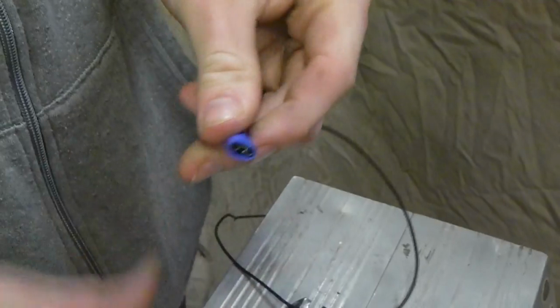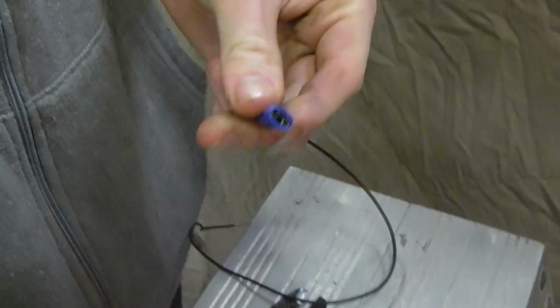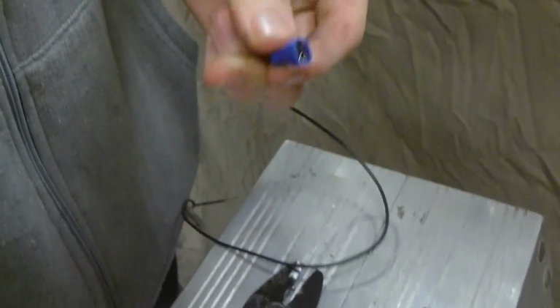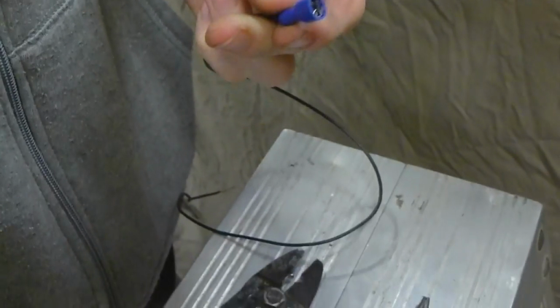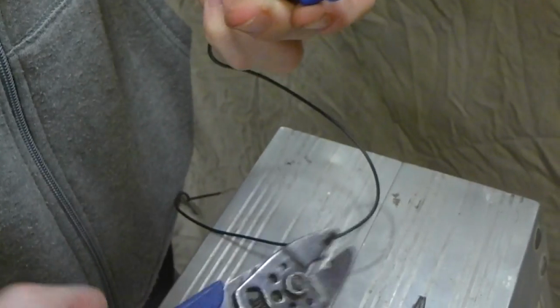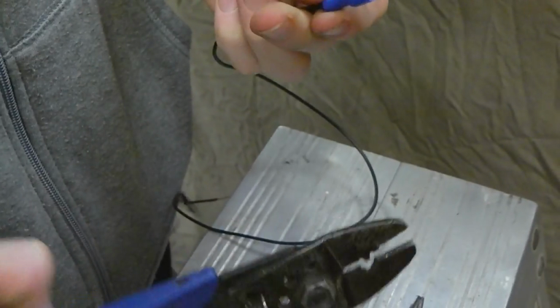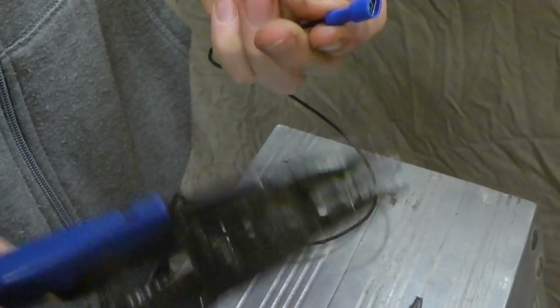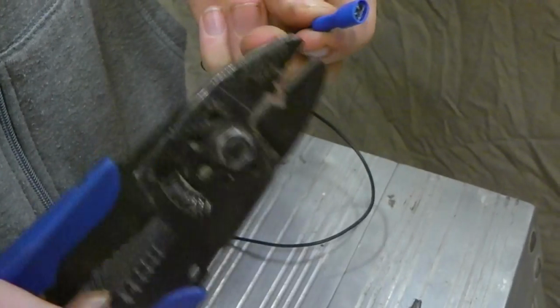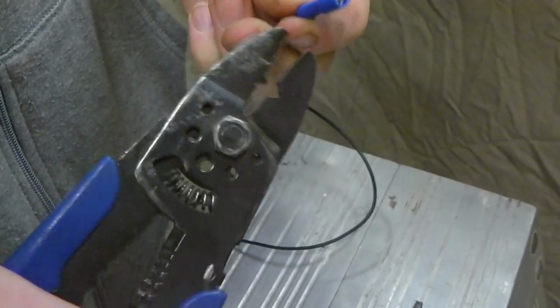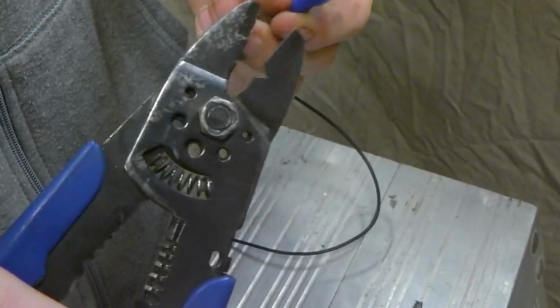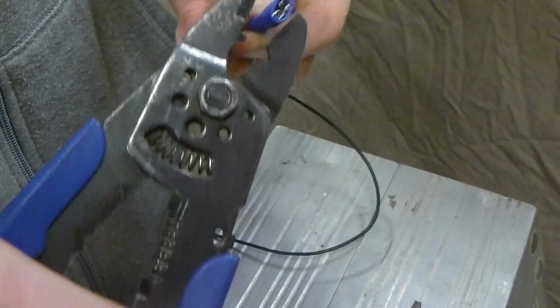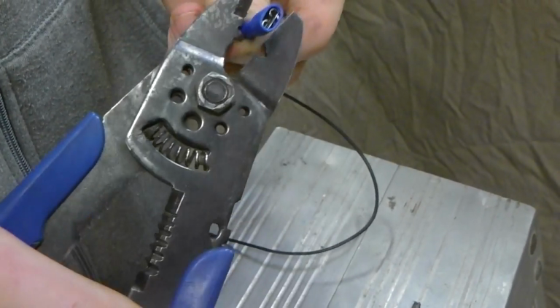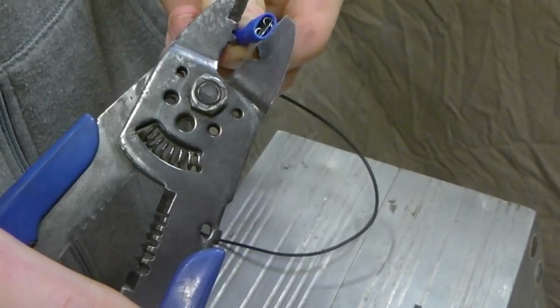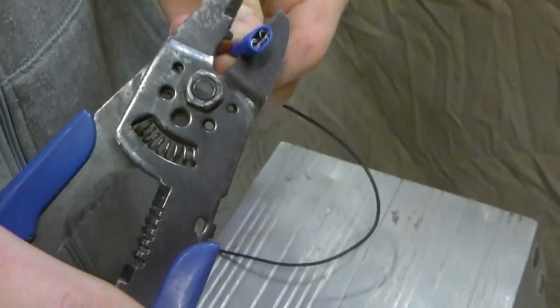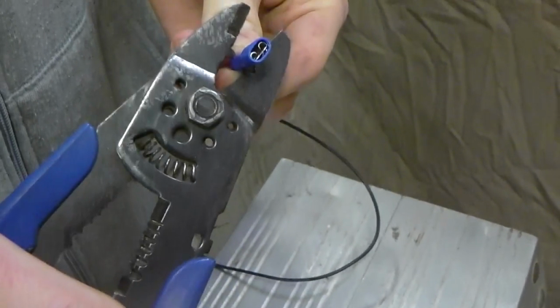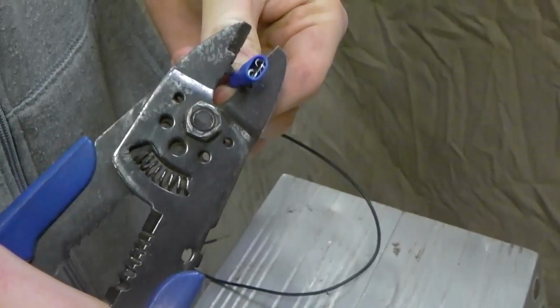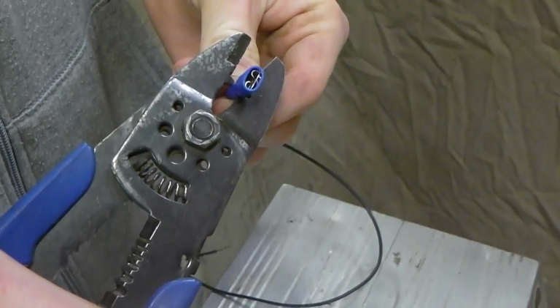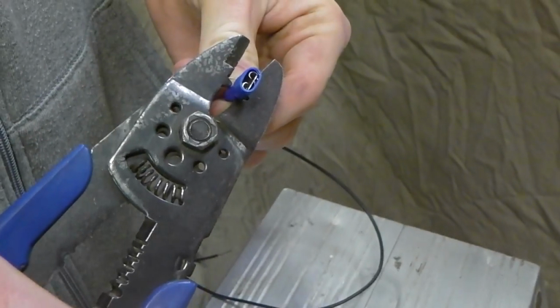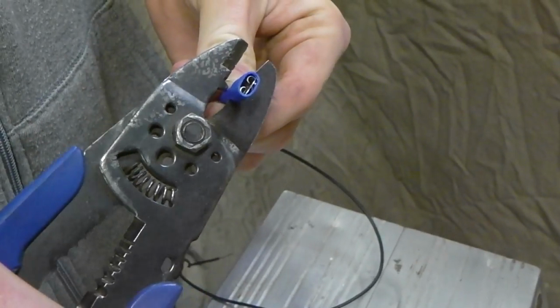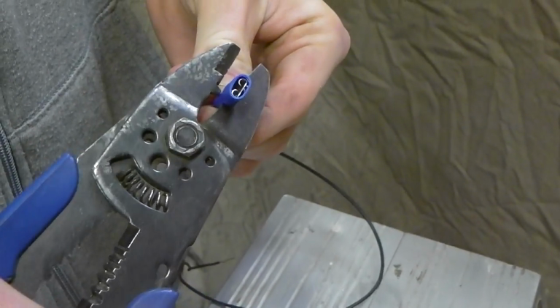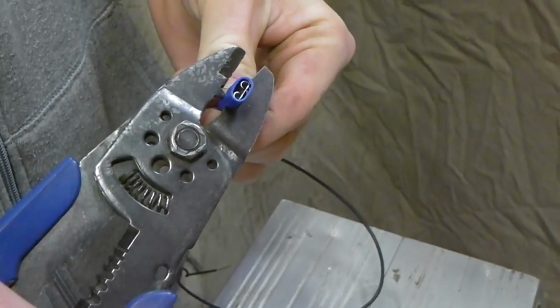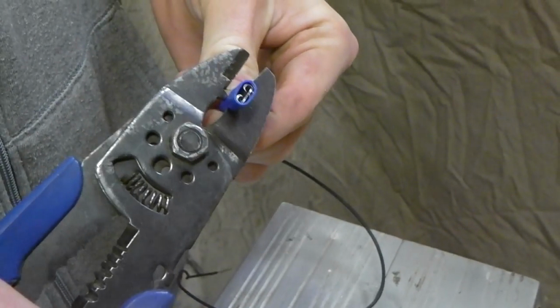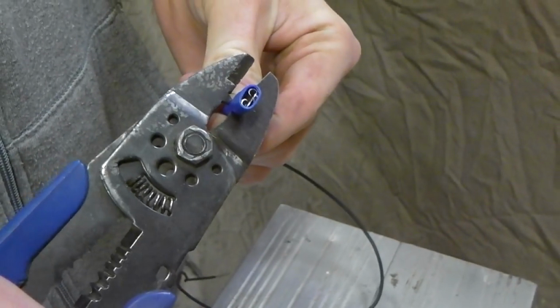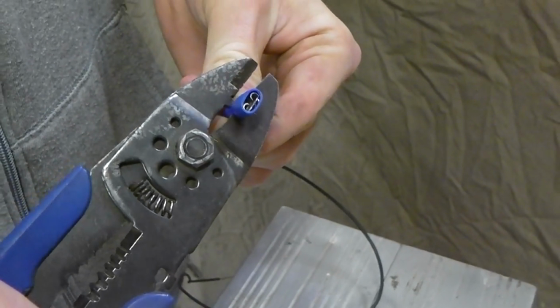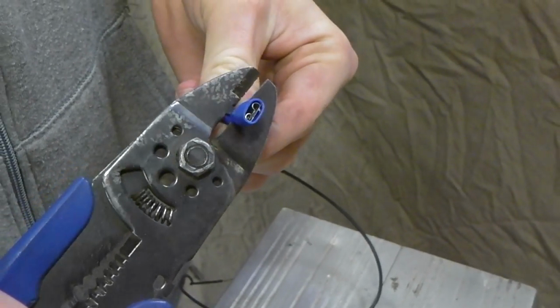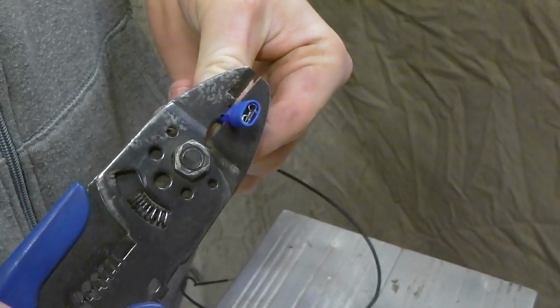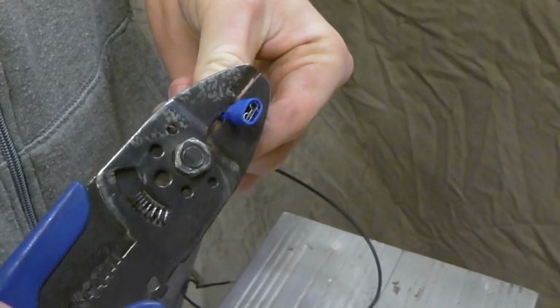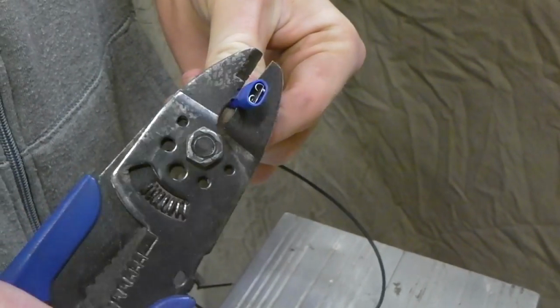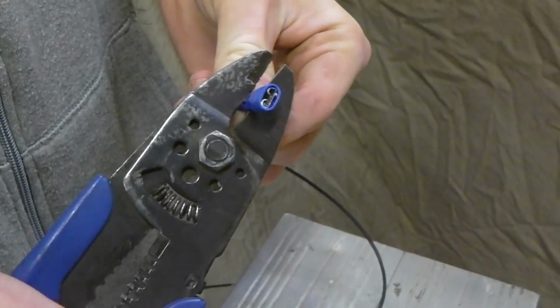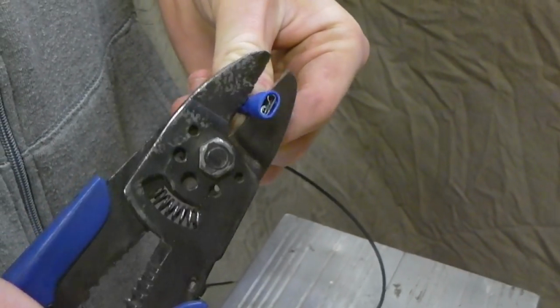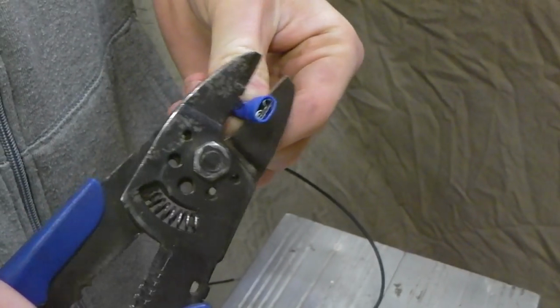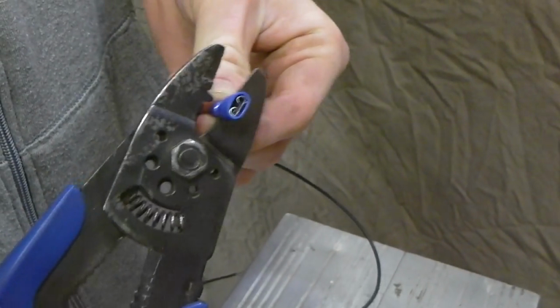We also recommend gluing or taping around each end just to make sure the wire does not come loose.